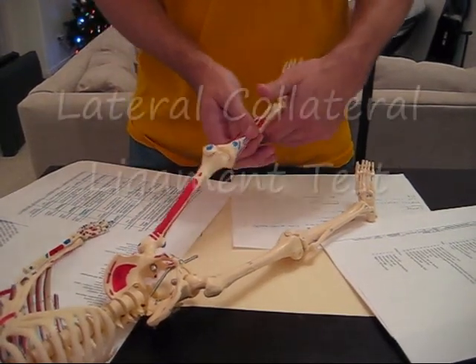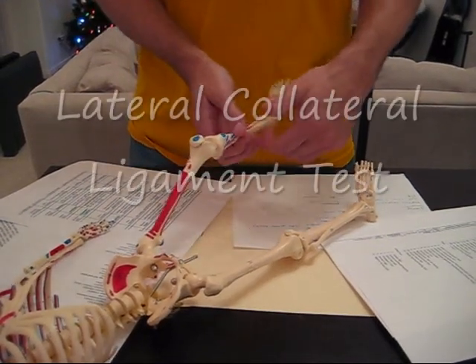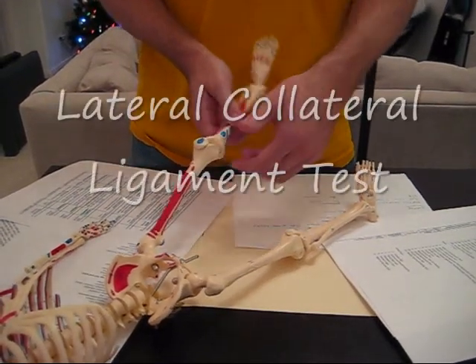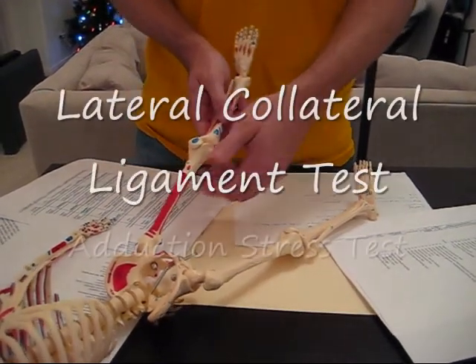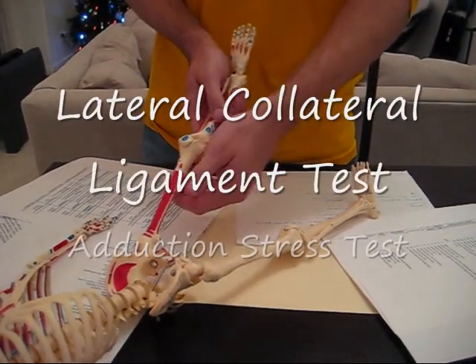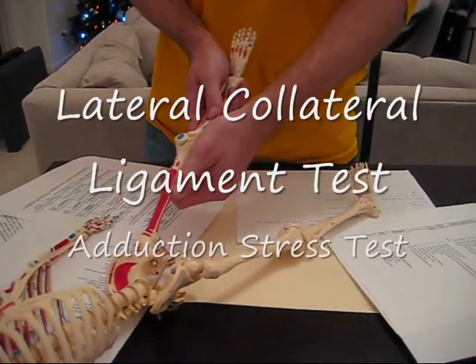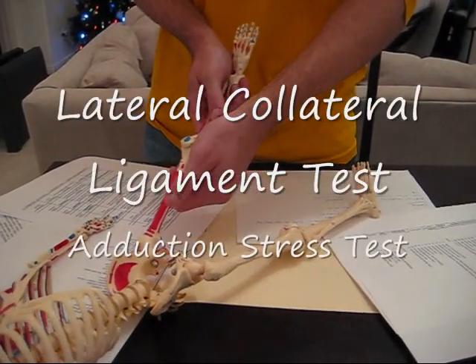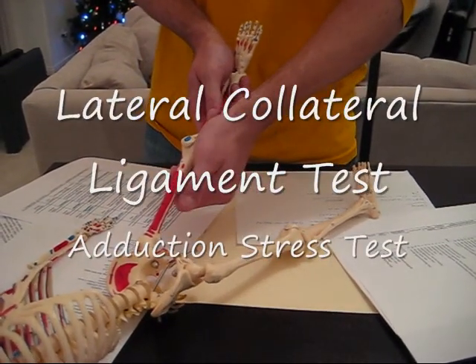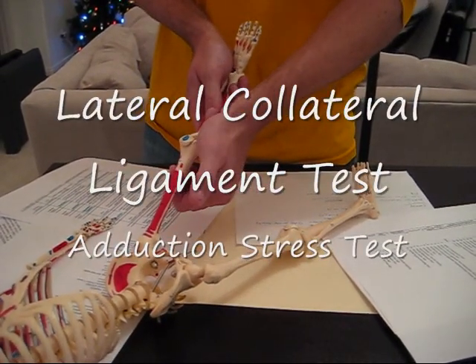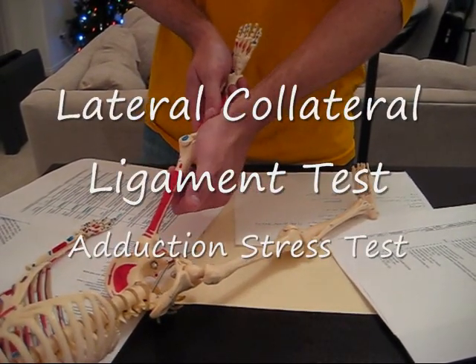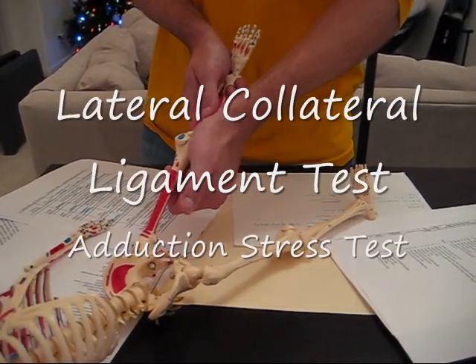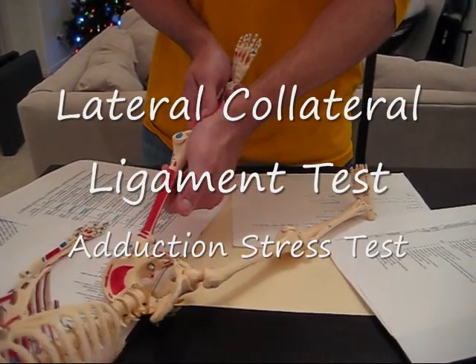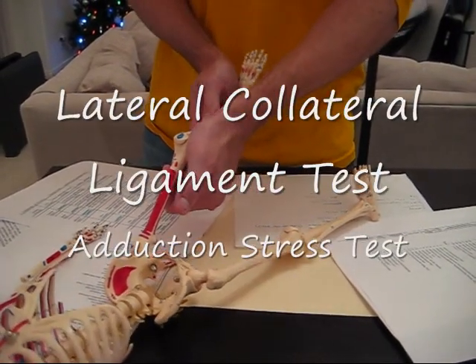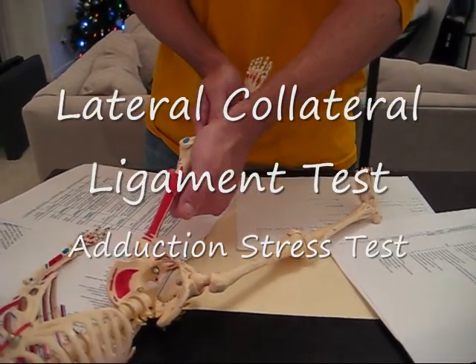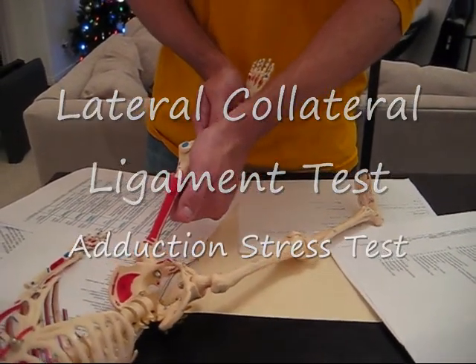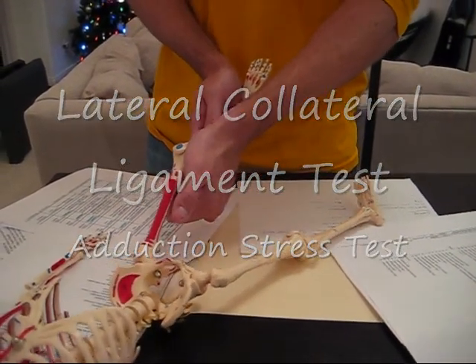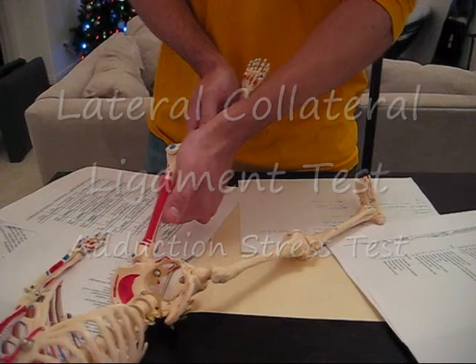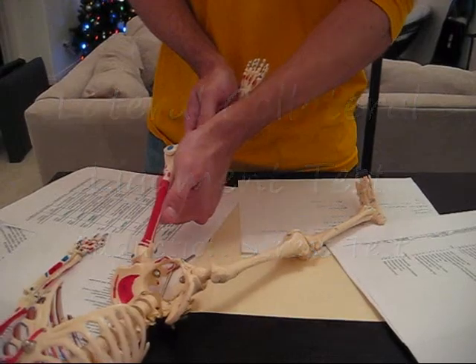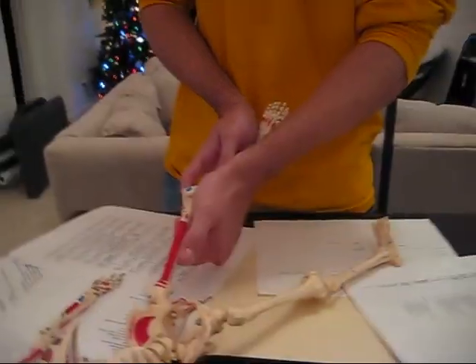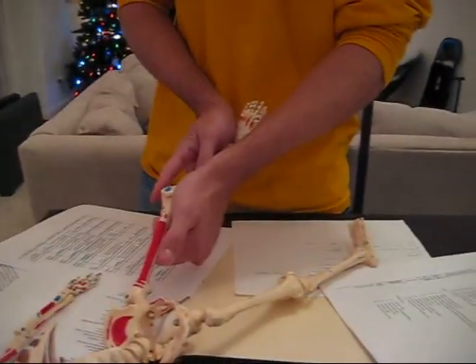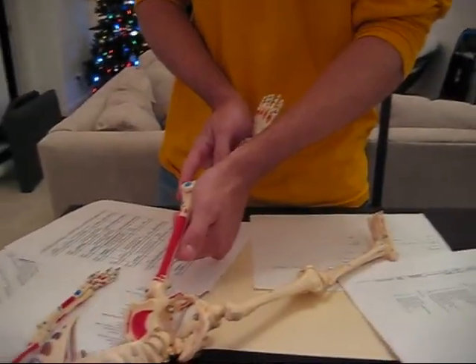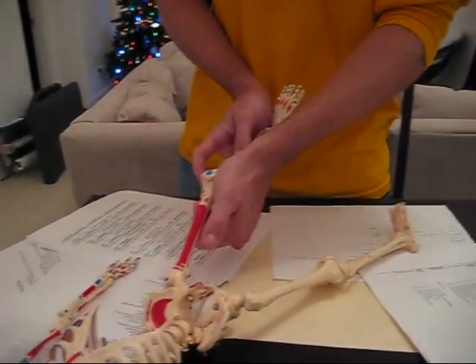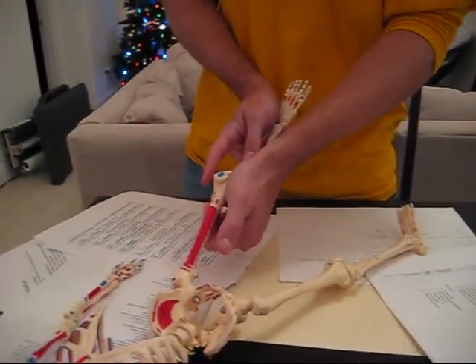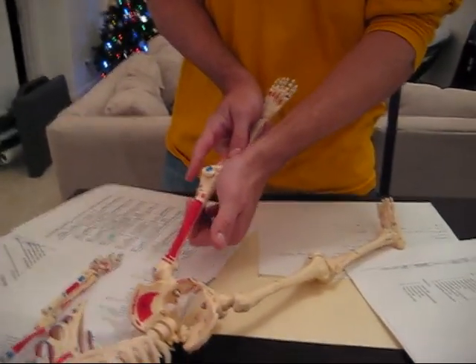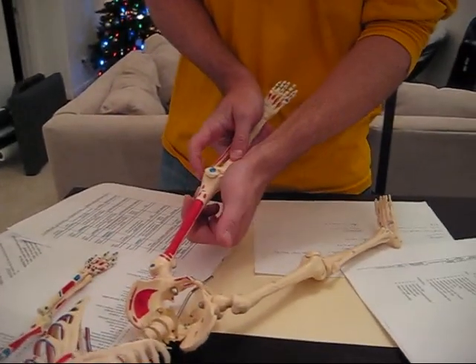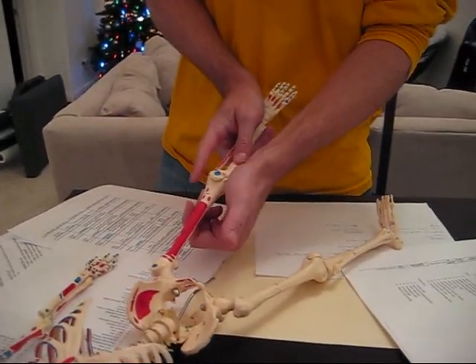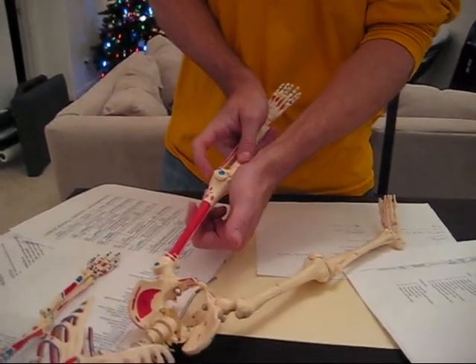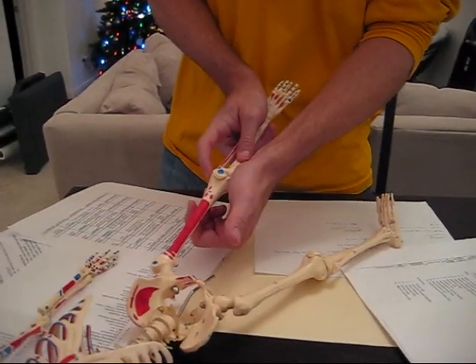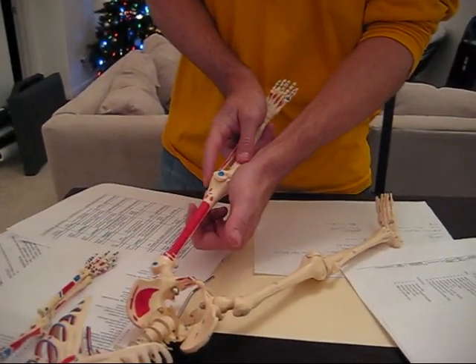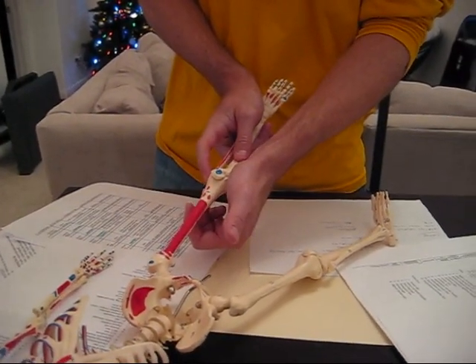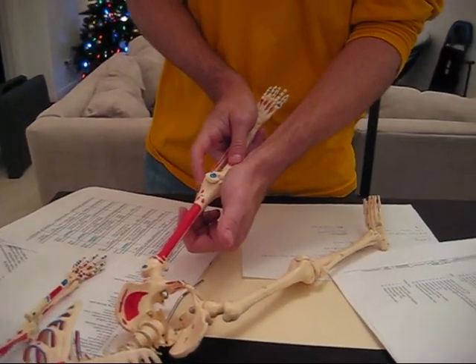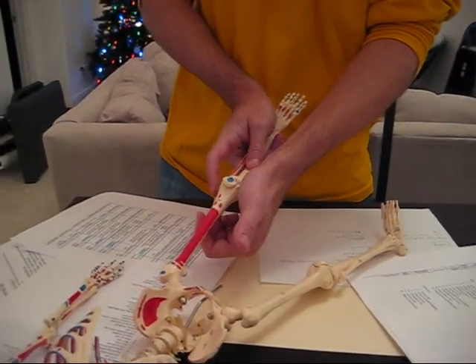Next is the lateral one — same thing. Slight bend, pushing out, valgus stress, testing the lateral LCL.